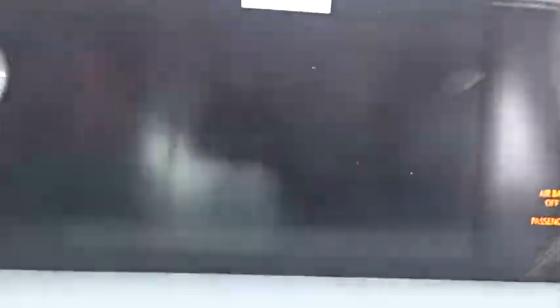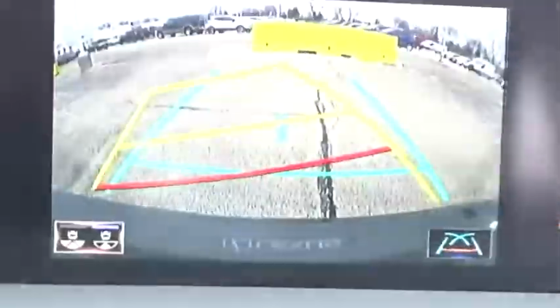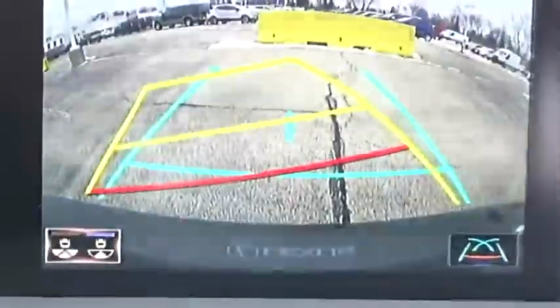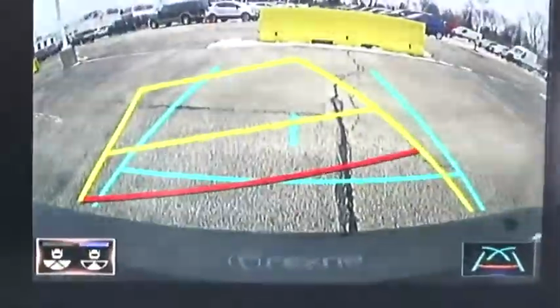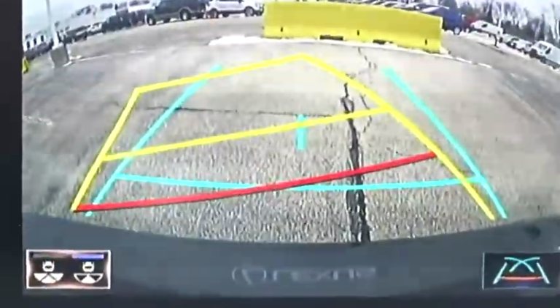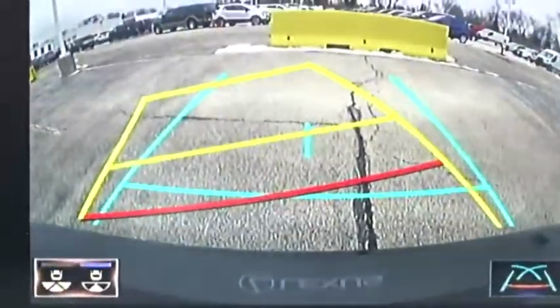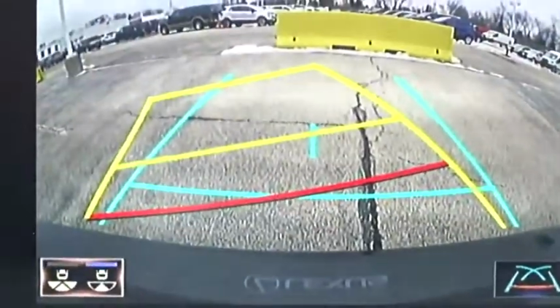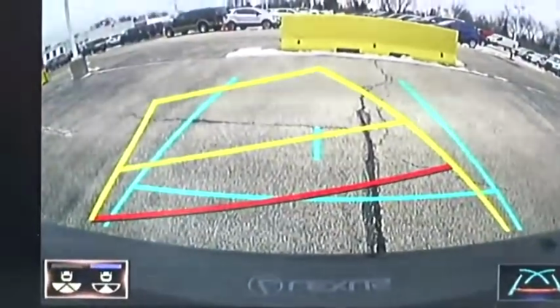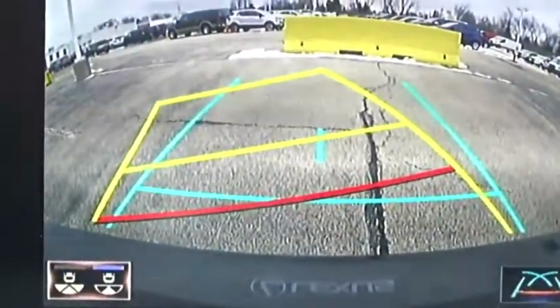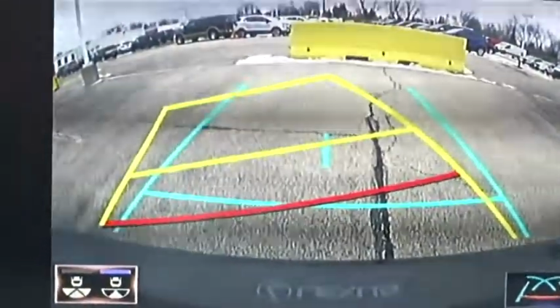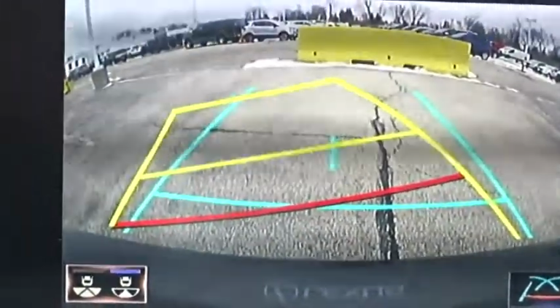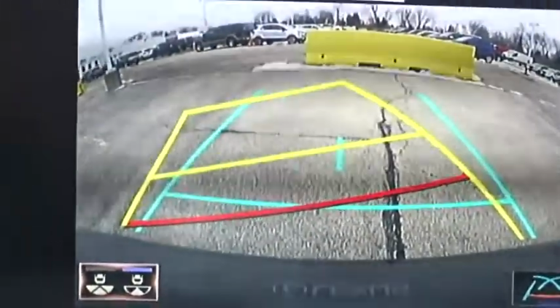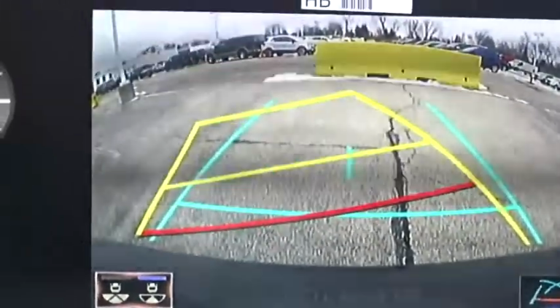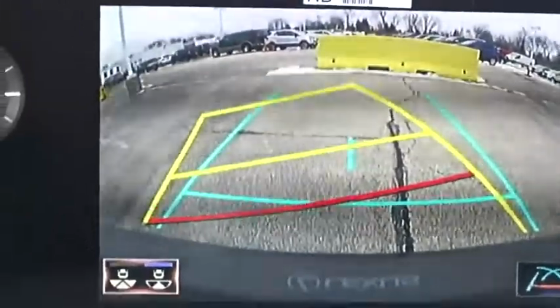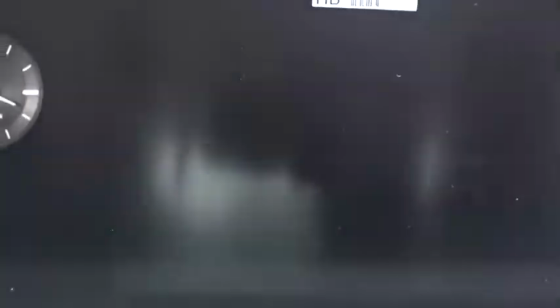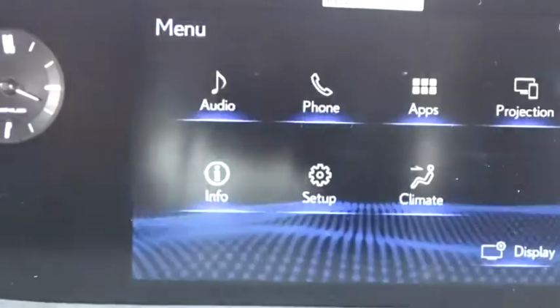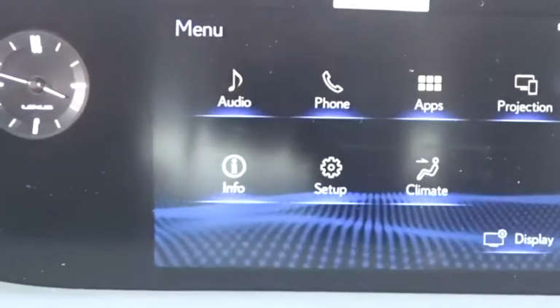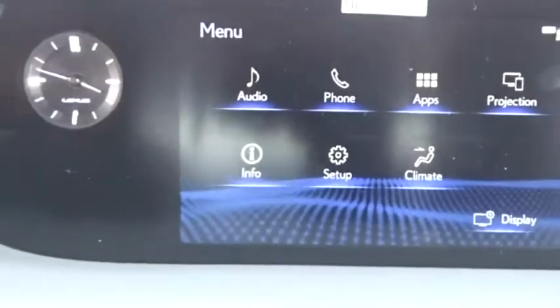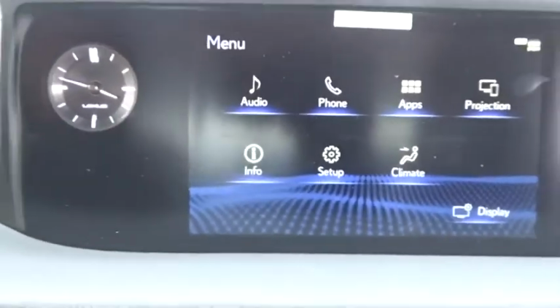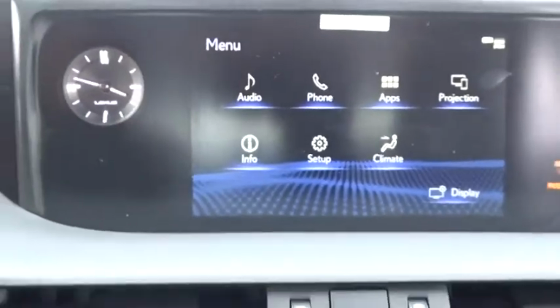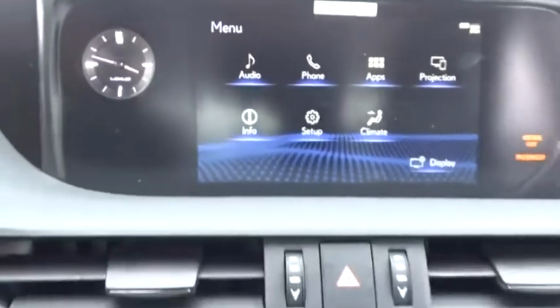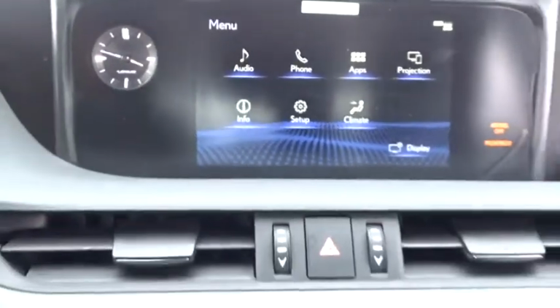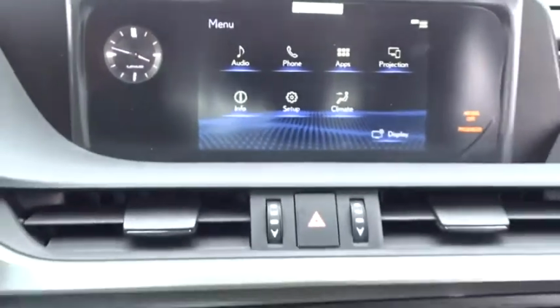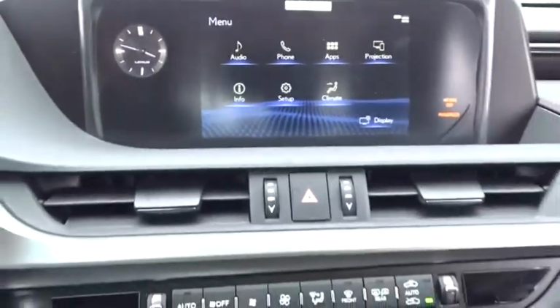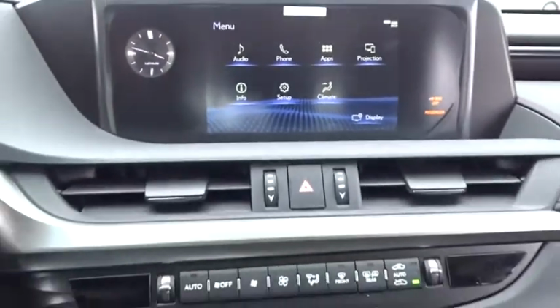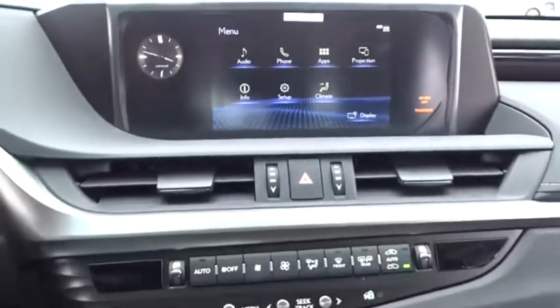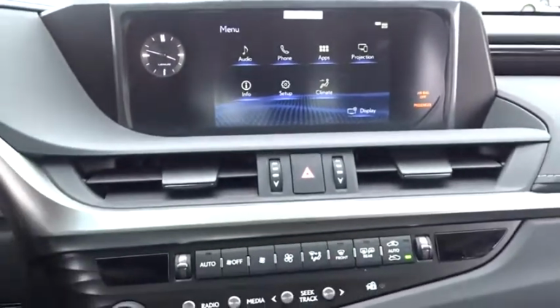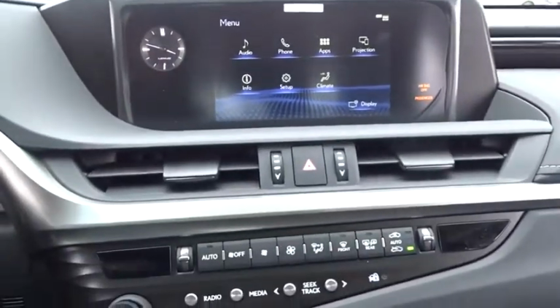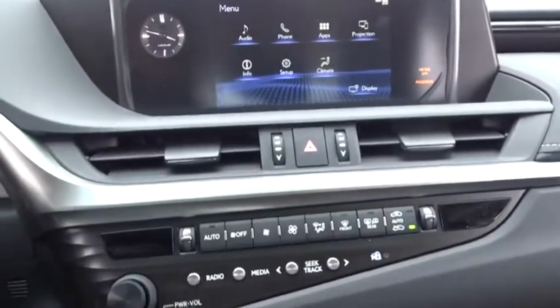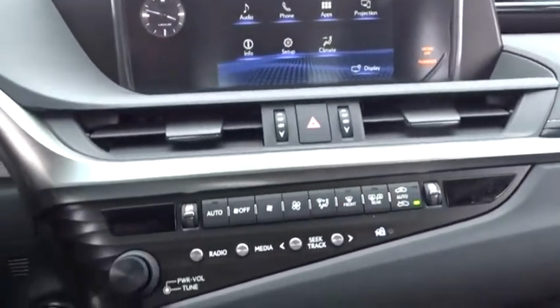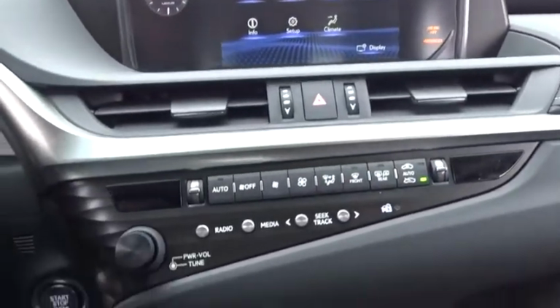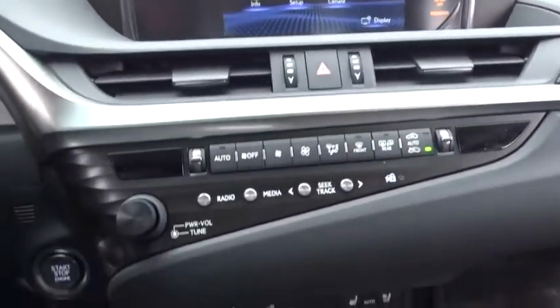CD player, tachometer, overhead console, brake assist, power moonroof, remote keyless entry, panic alarm.